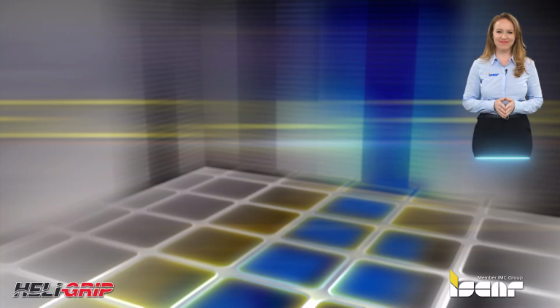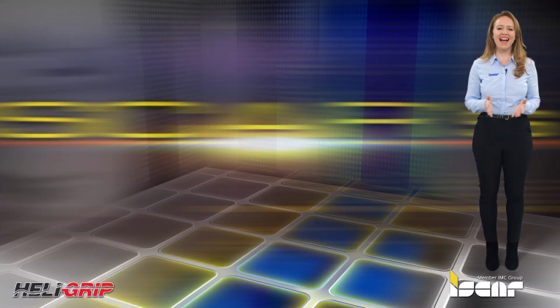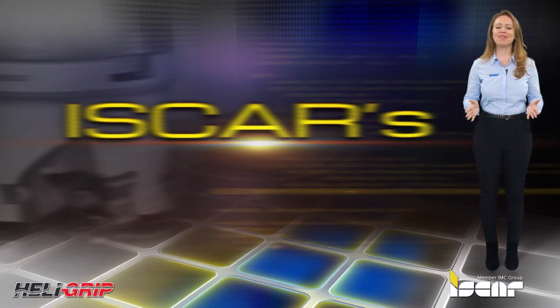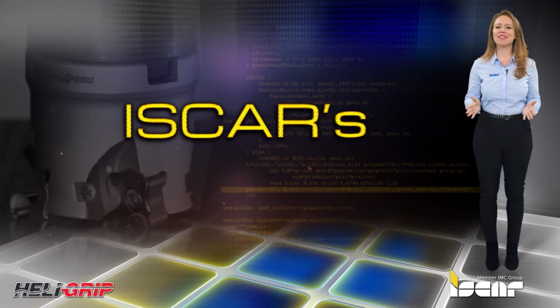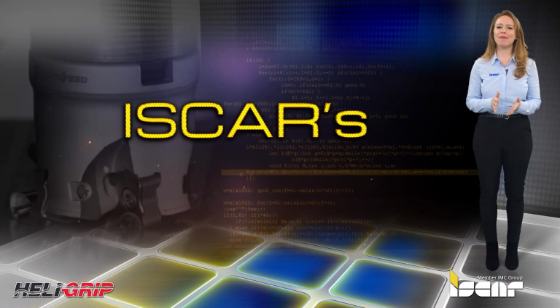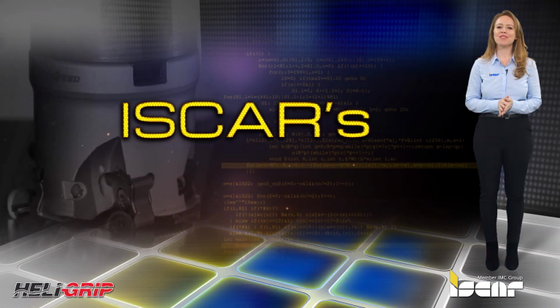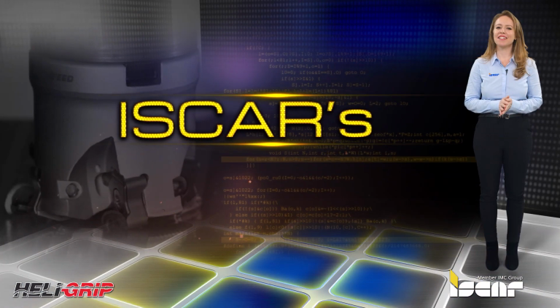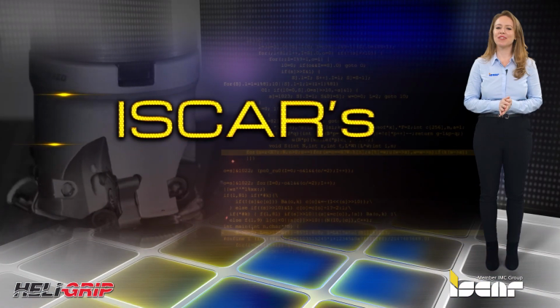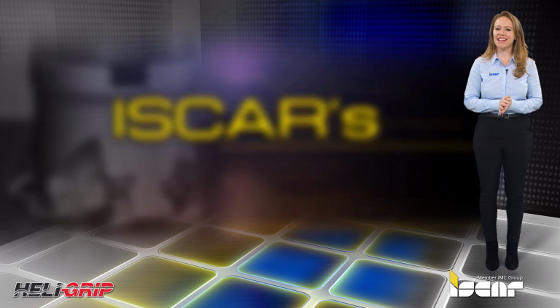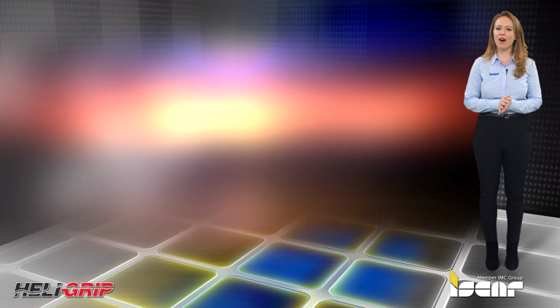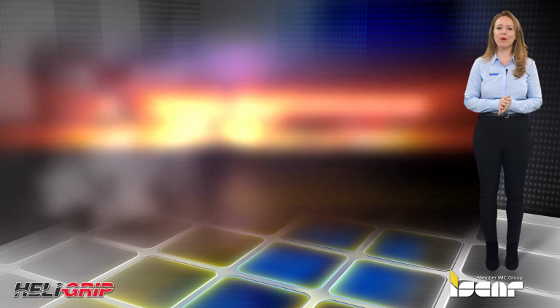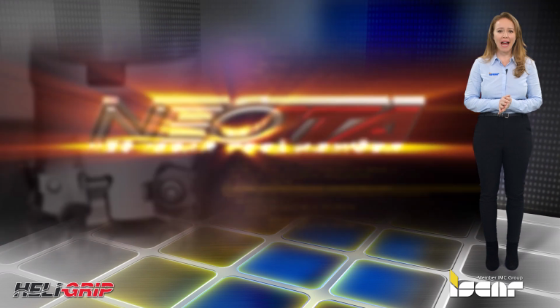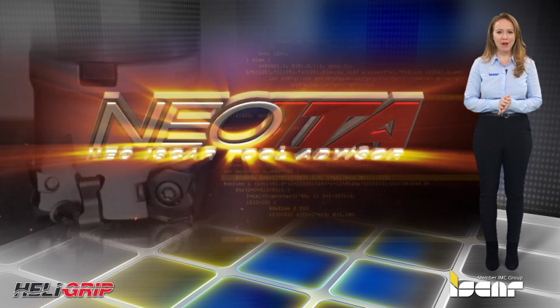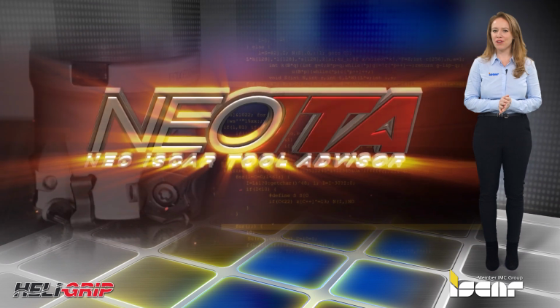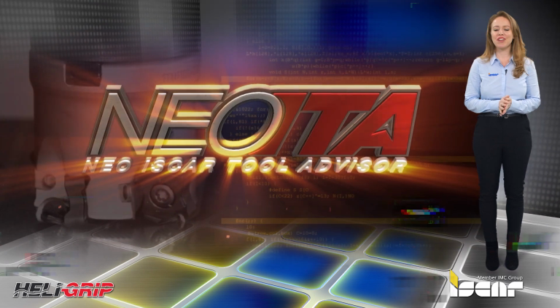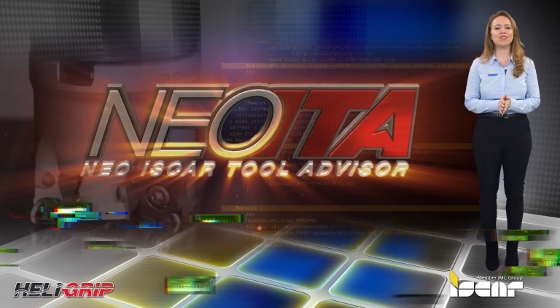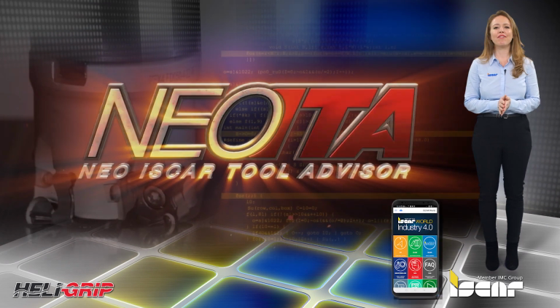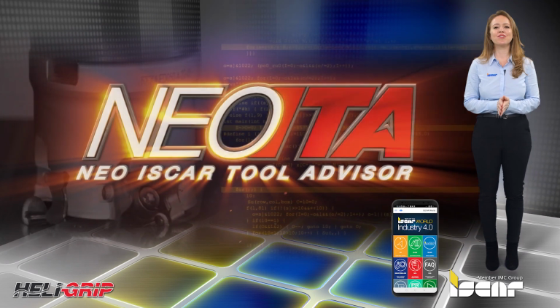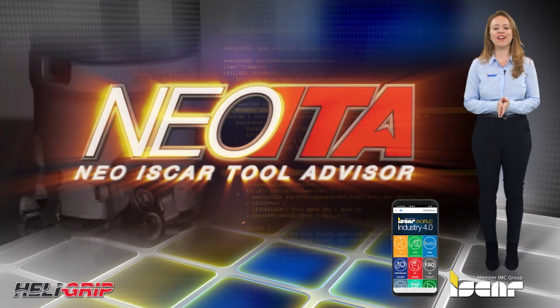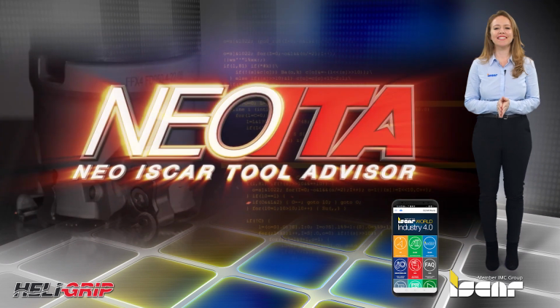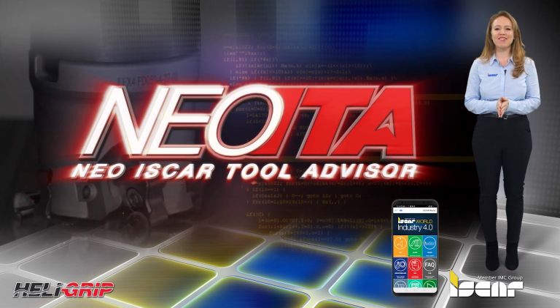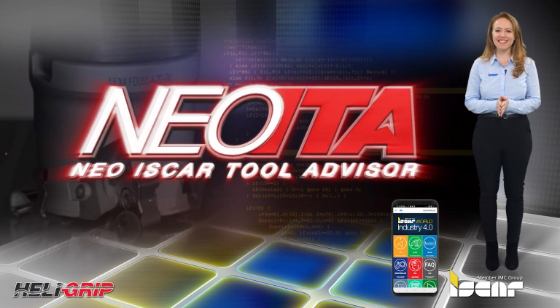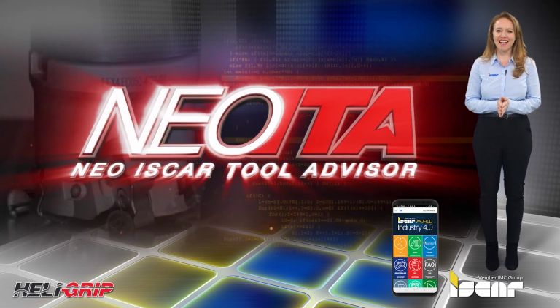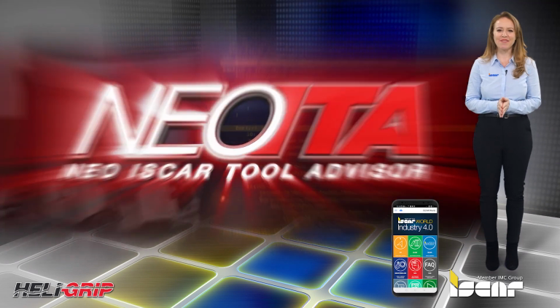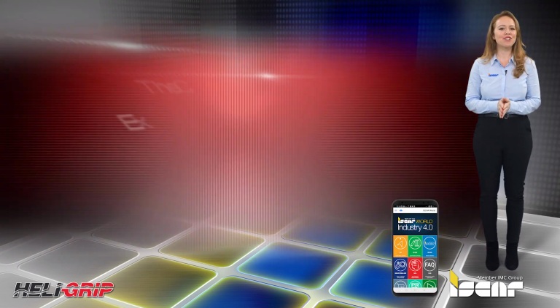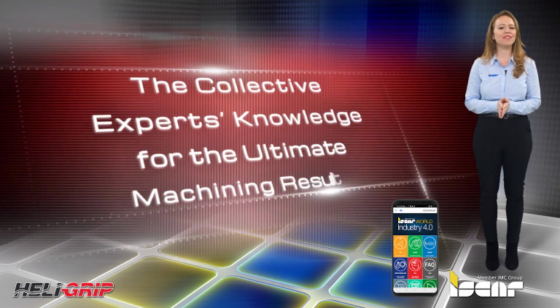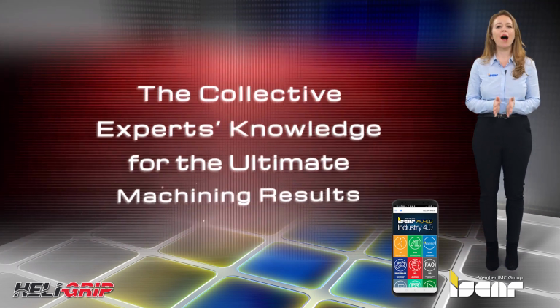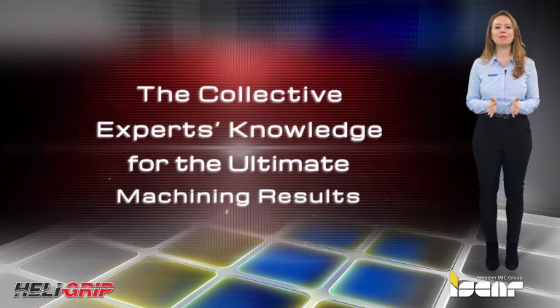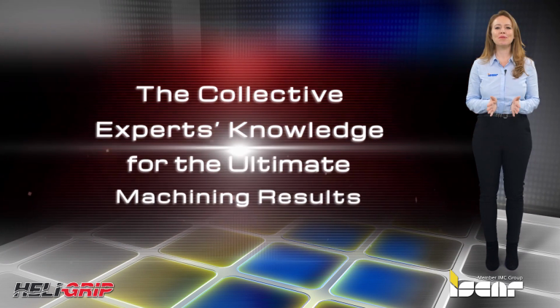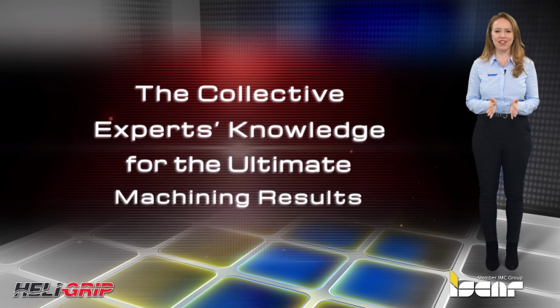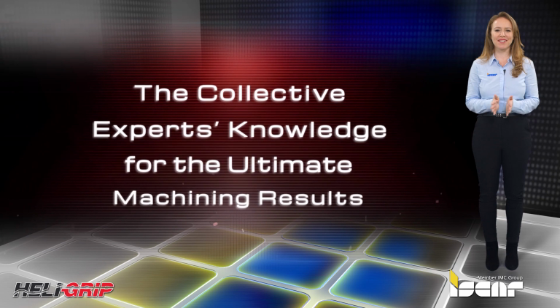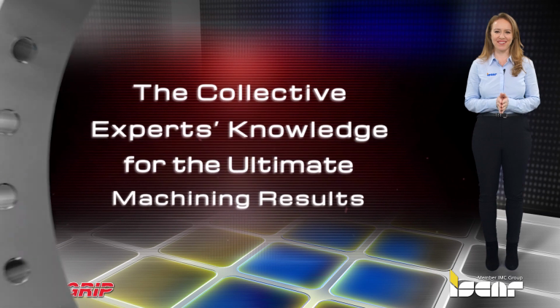Download the ISCAR World app, which features the revolutionary NIO ITA for achieving optimal machining results.